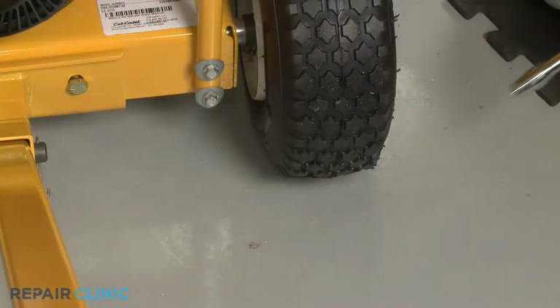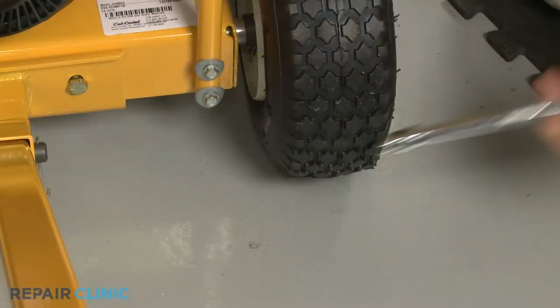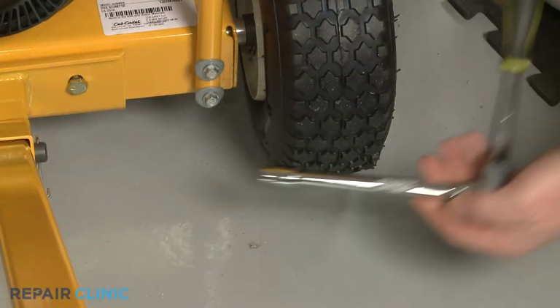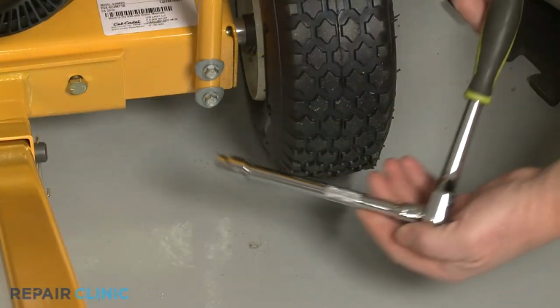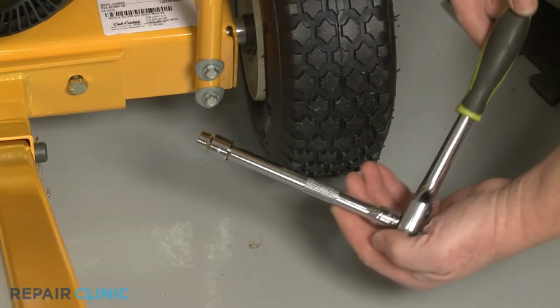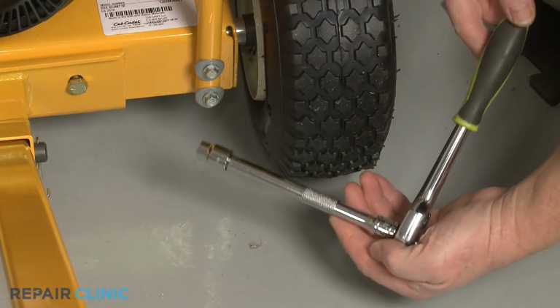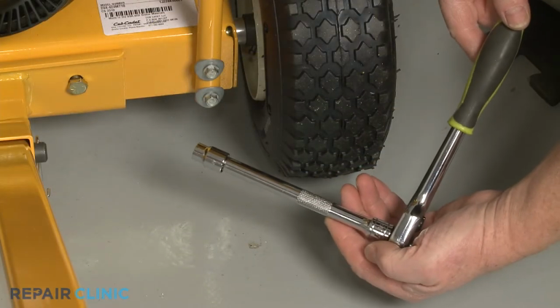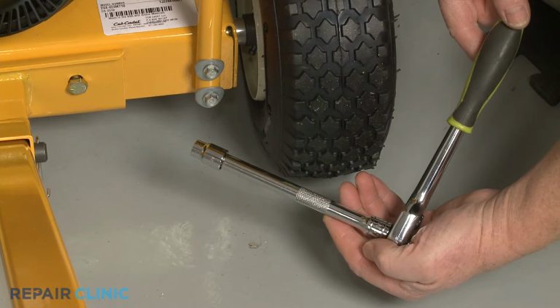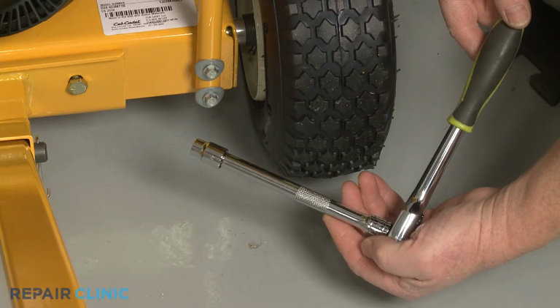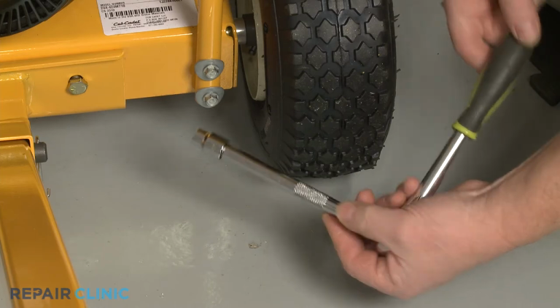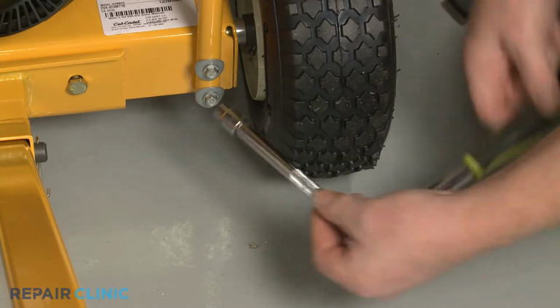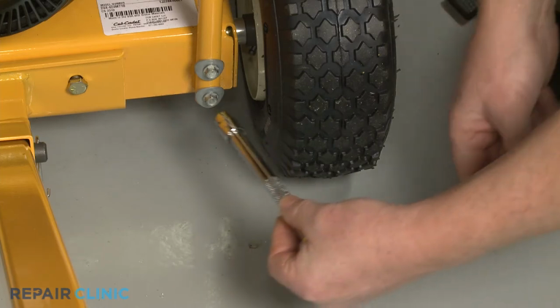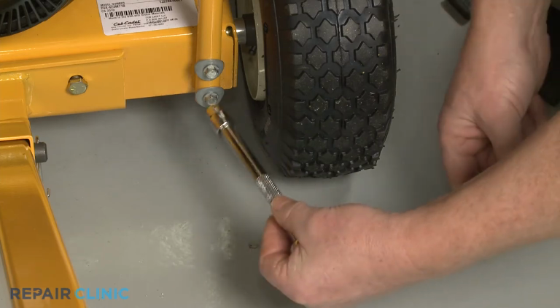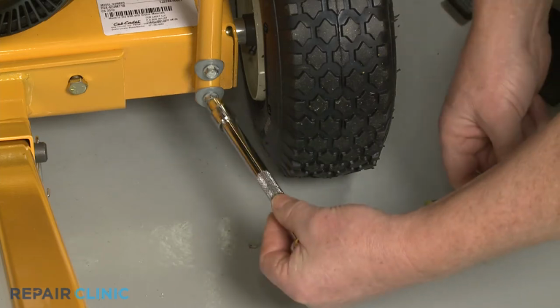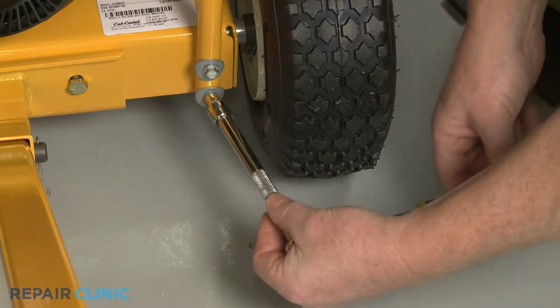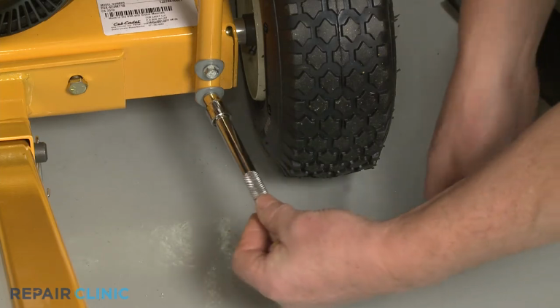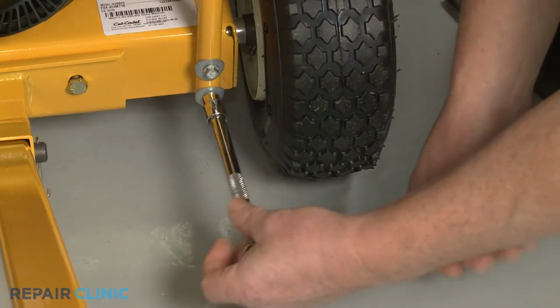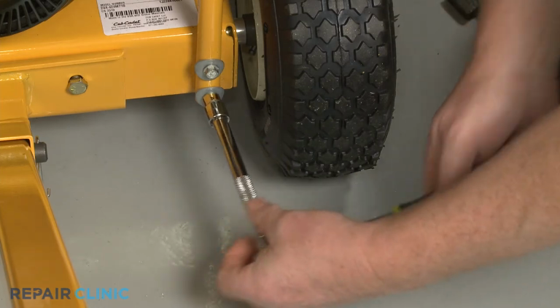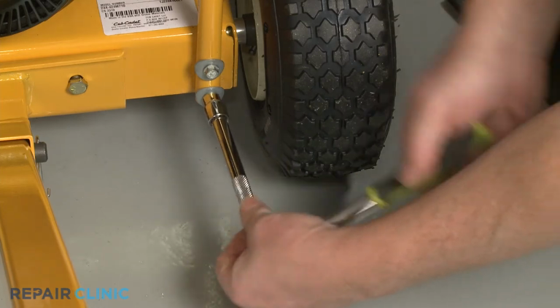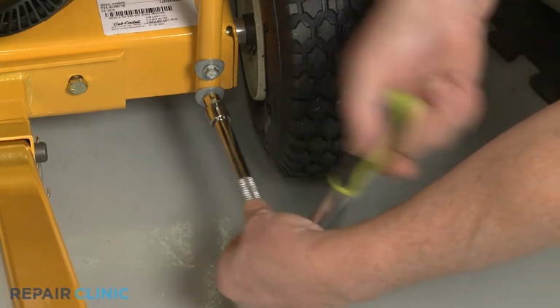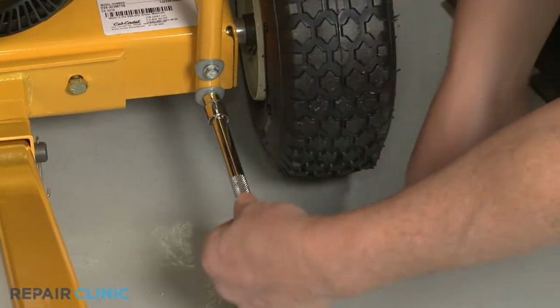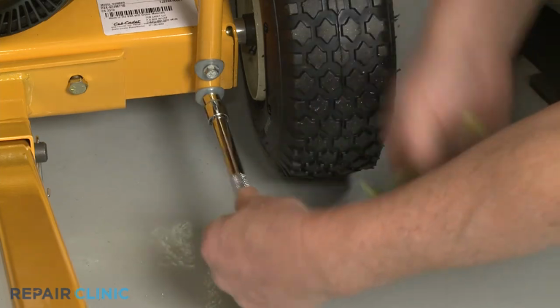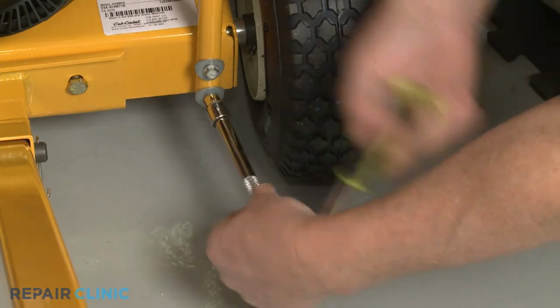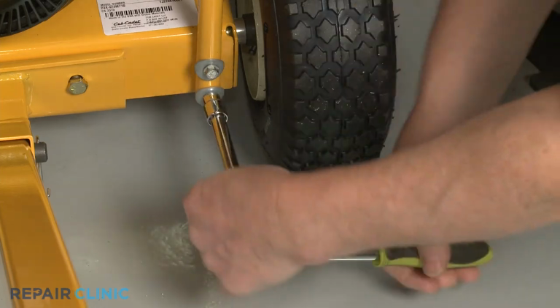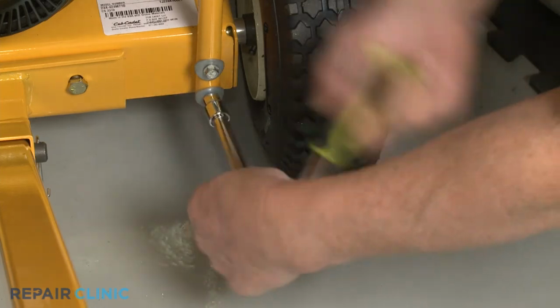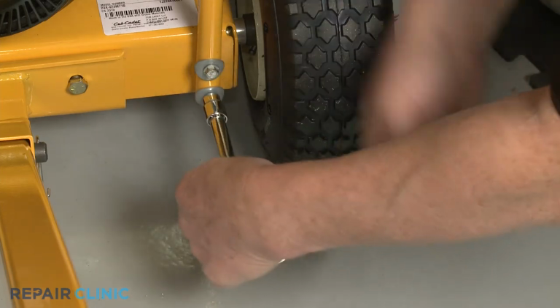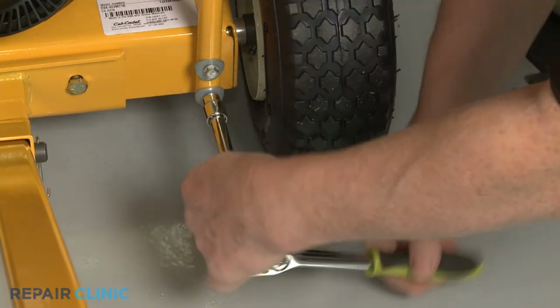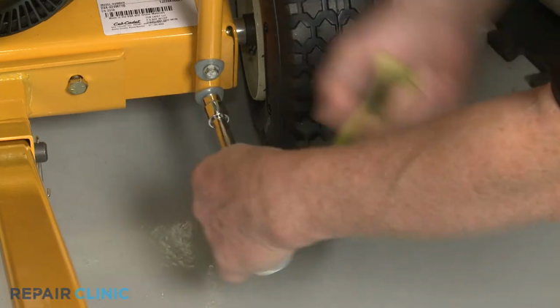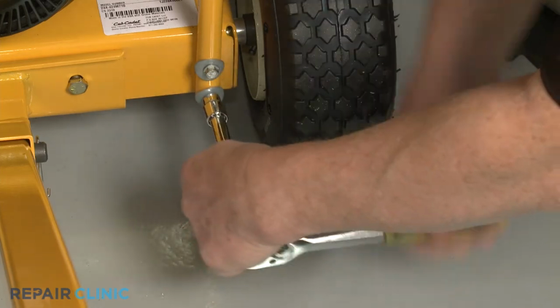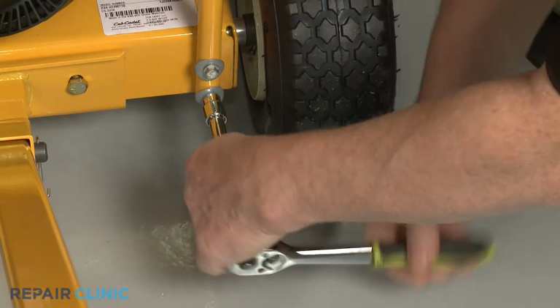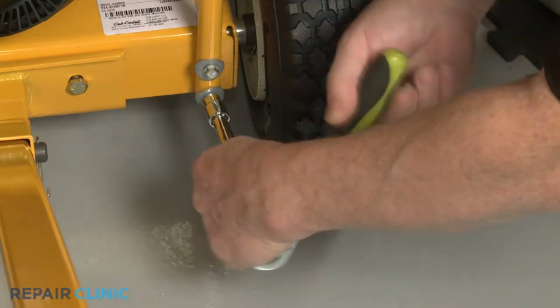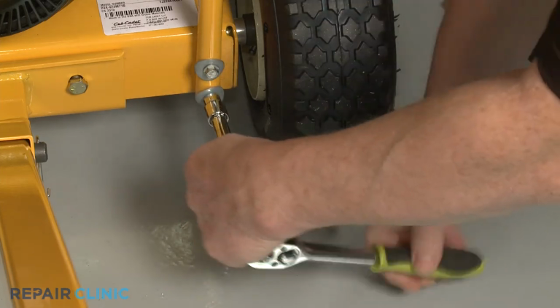Using the 3/8 inch socket, unthread the two mounting bolts securing the chute support to the base.